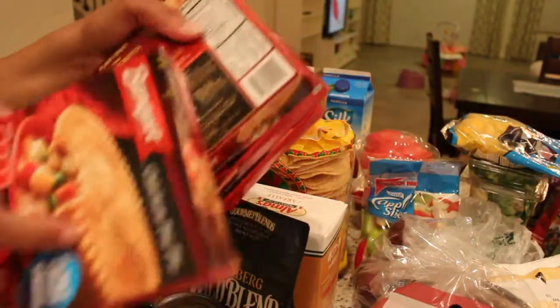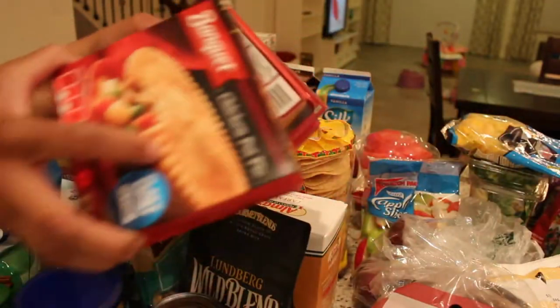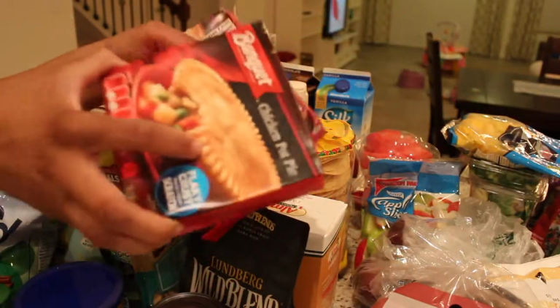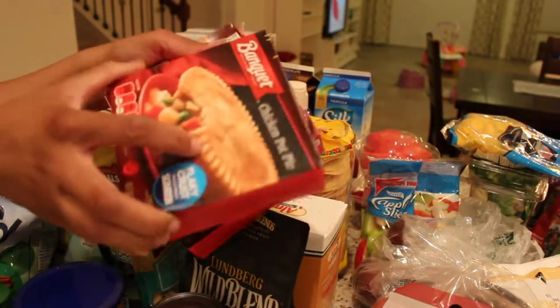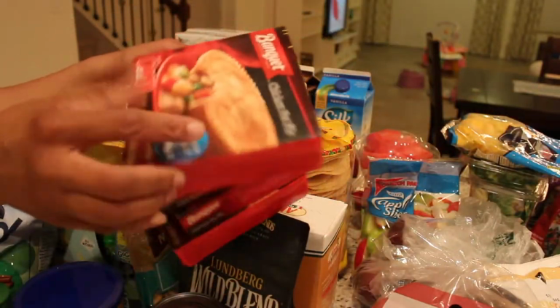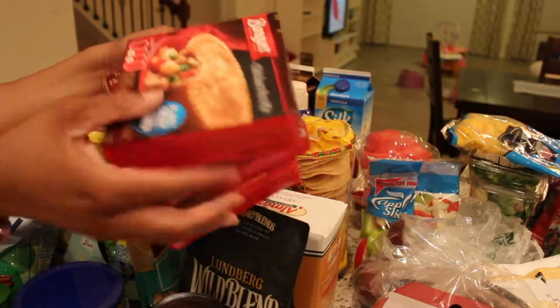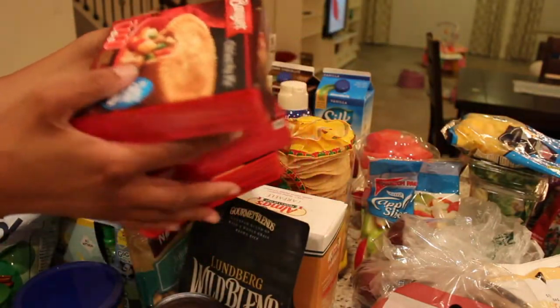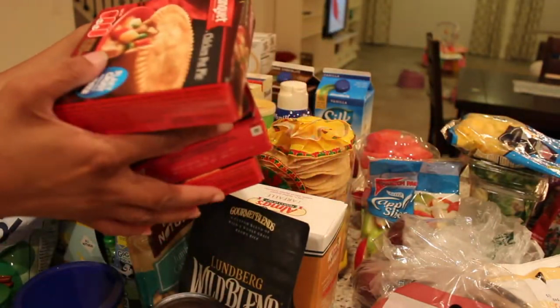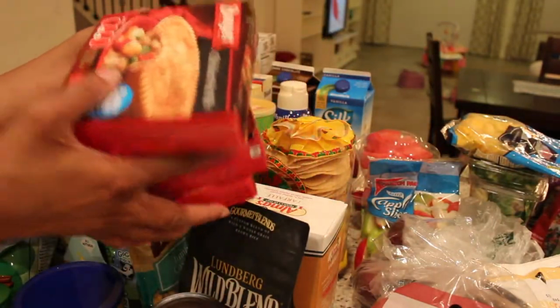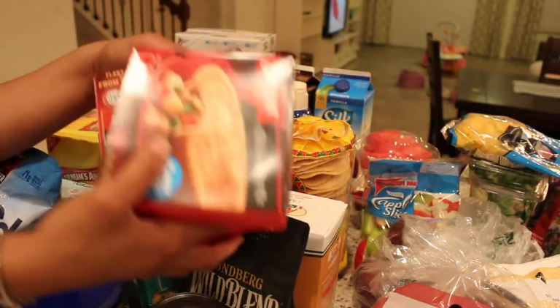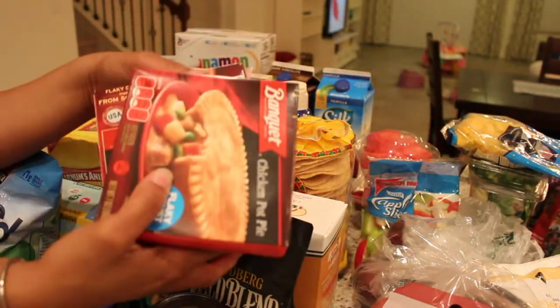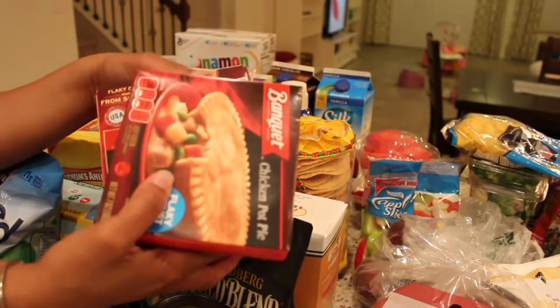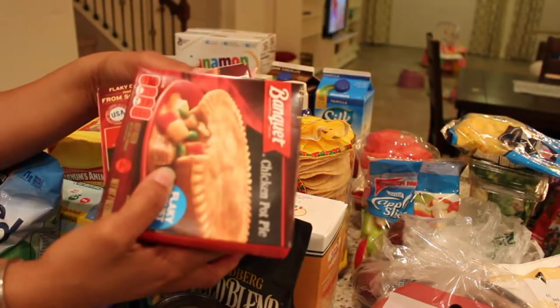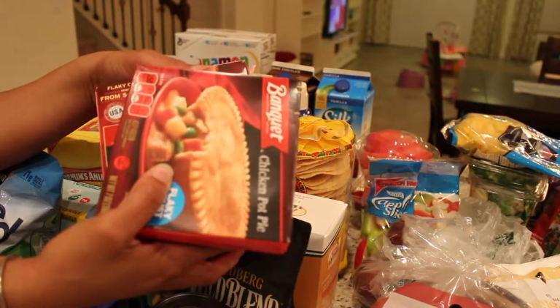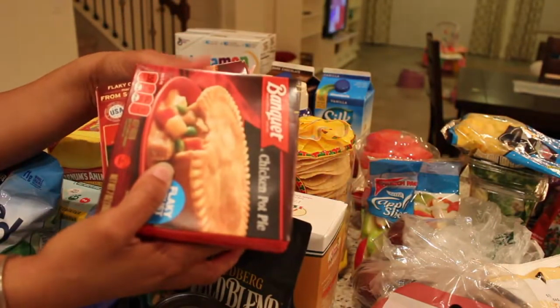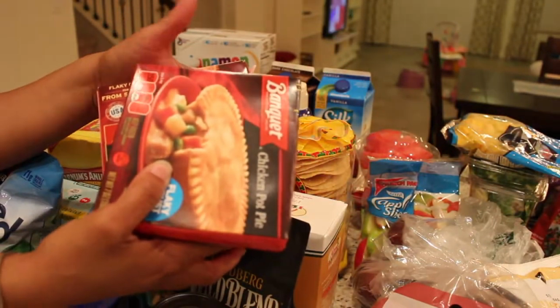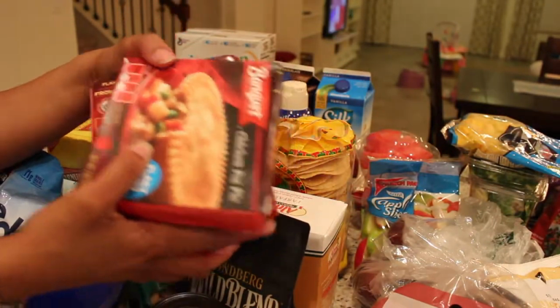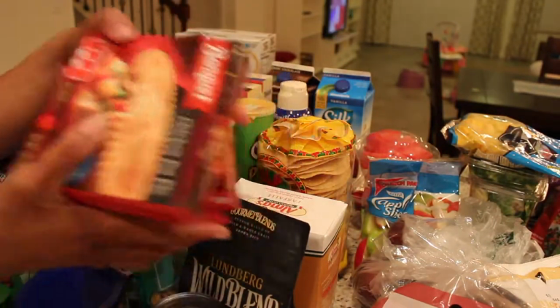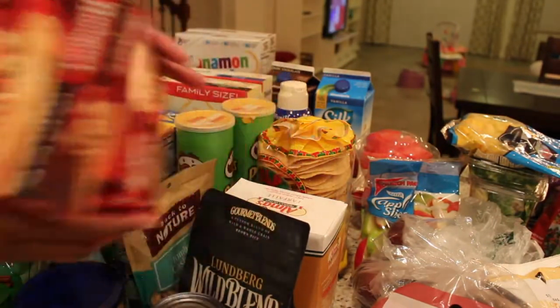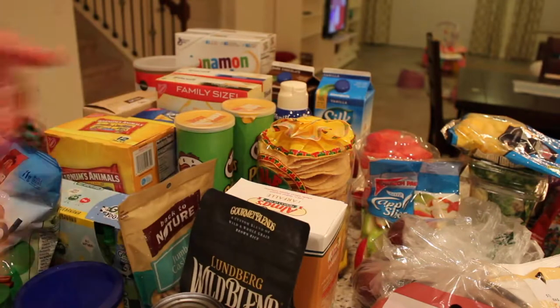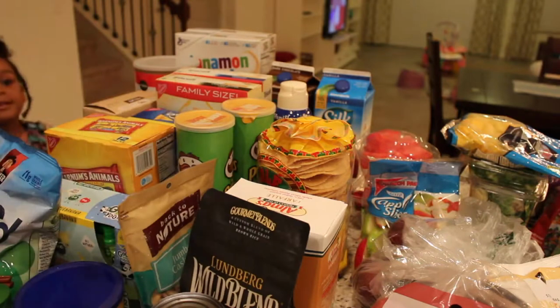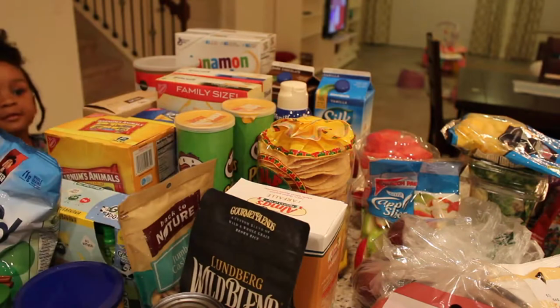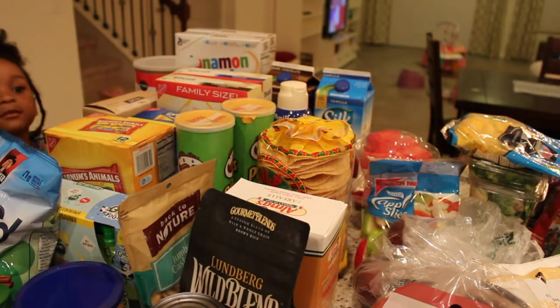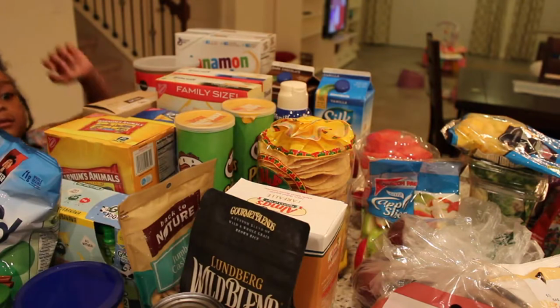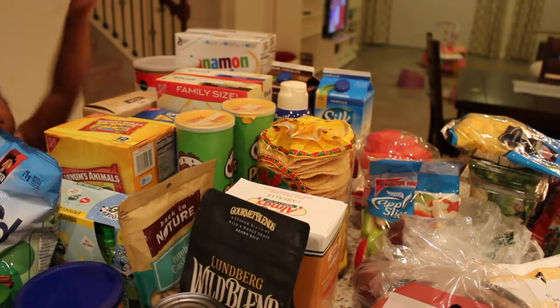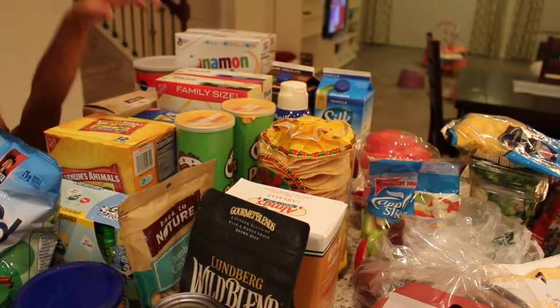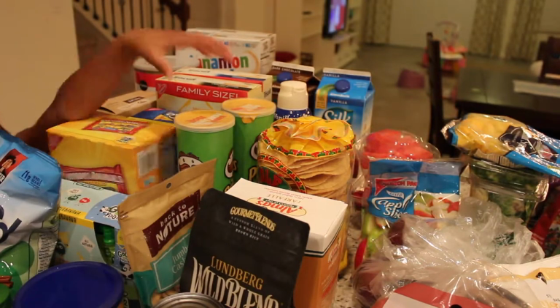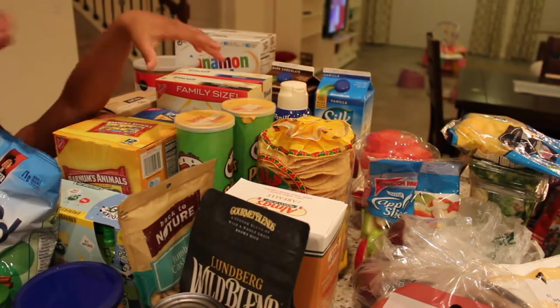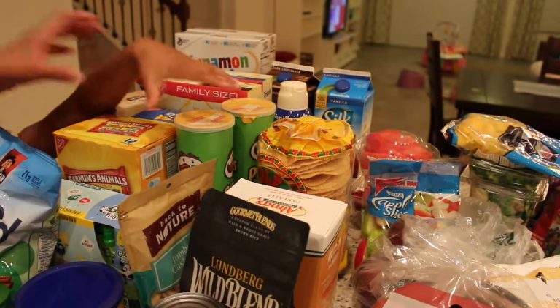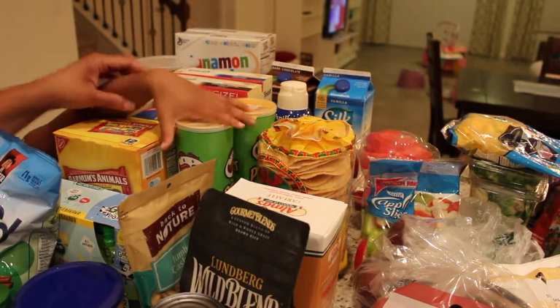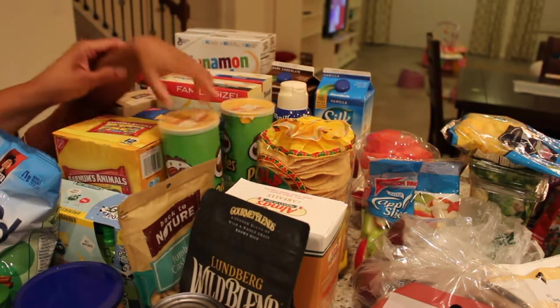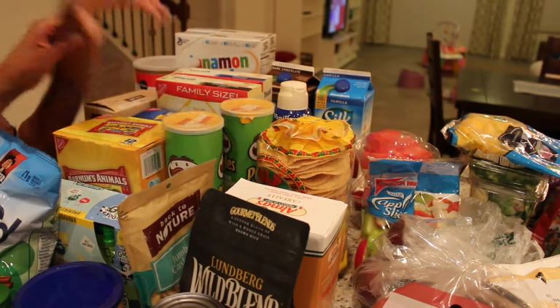We got pot pies. Kennedy likes pot pies, and it gives her vegetables. She eats the vegetables in there, so I like when she eats that.